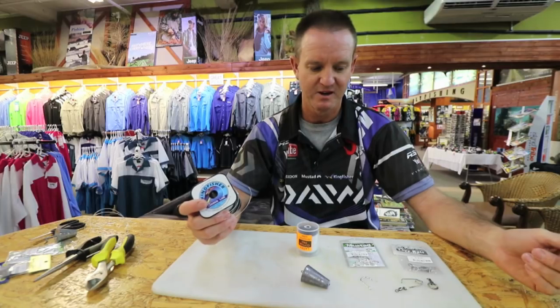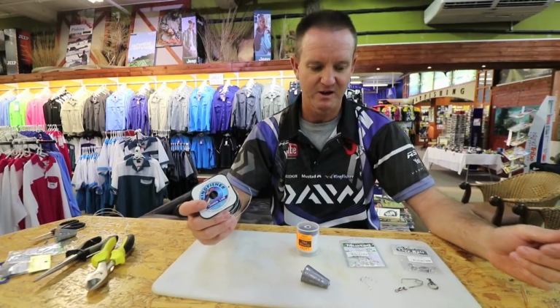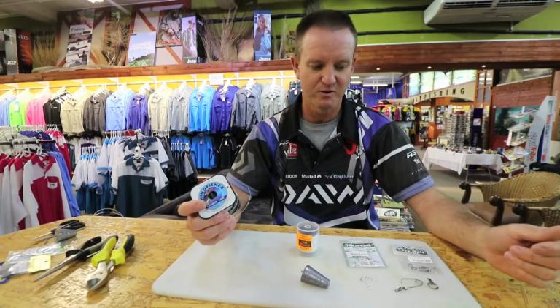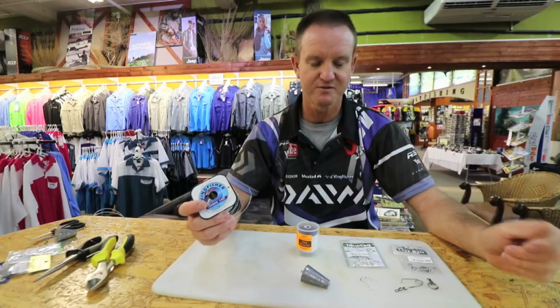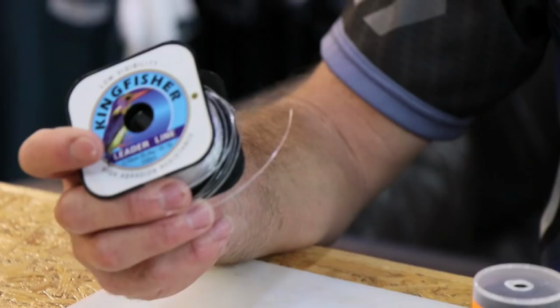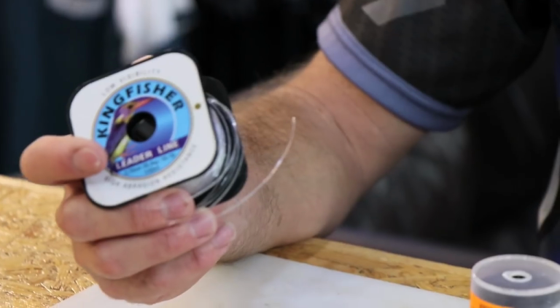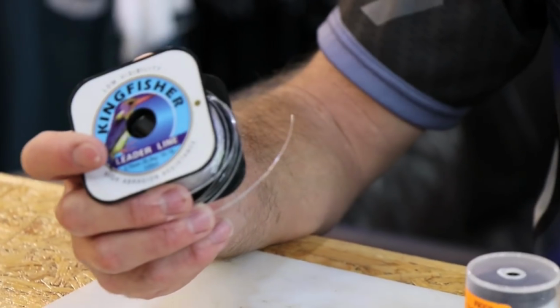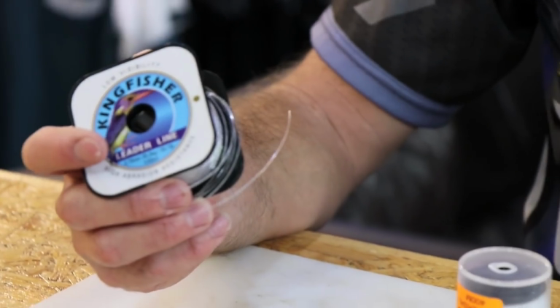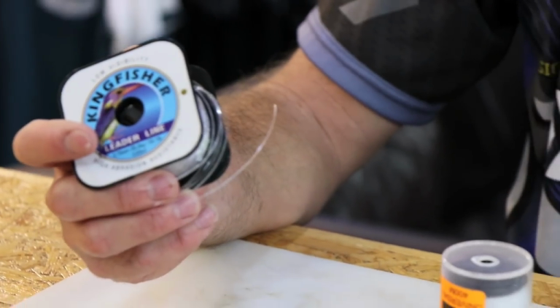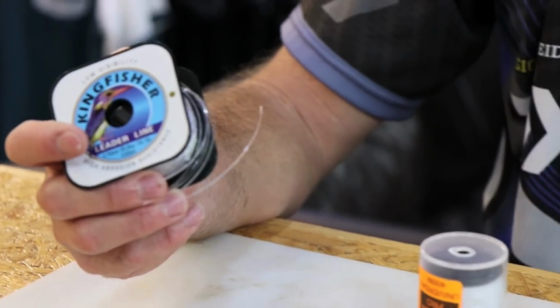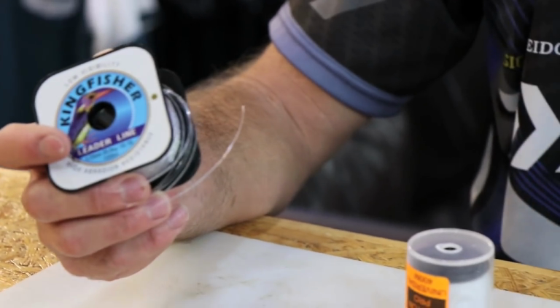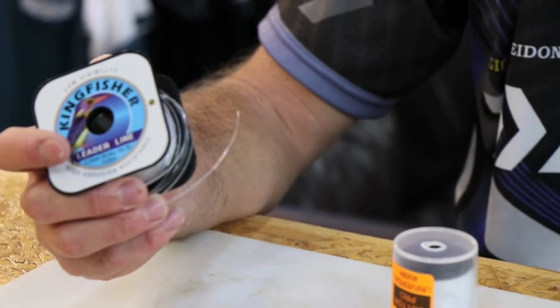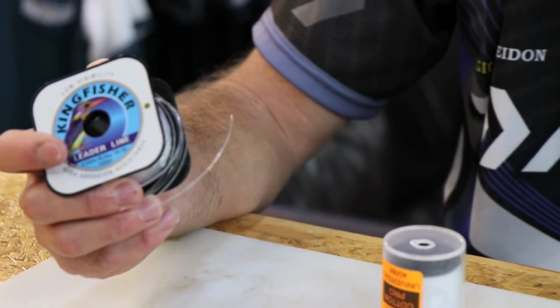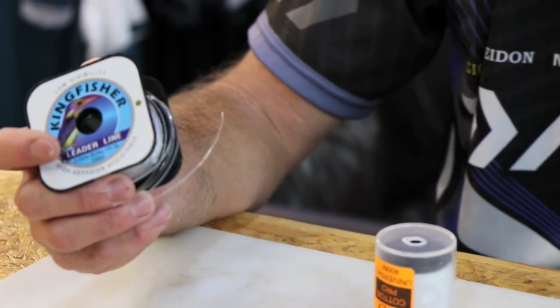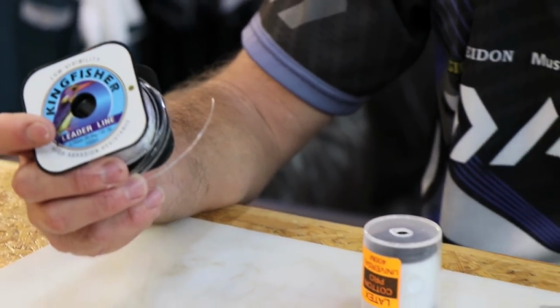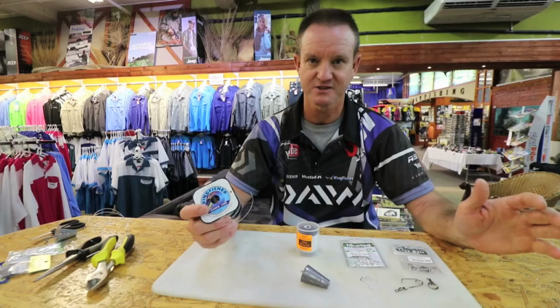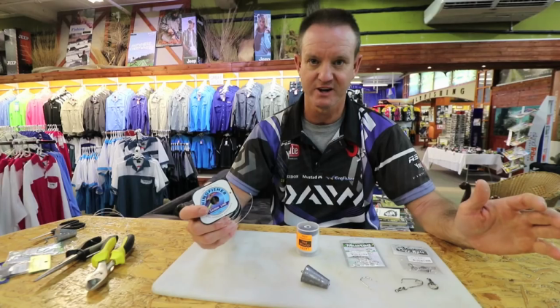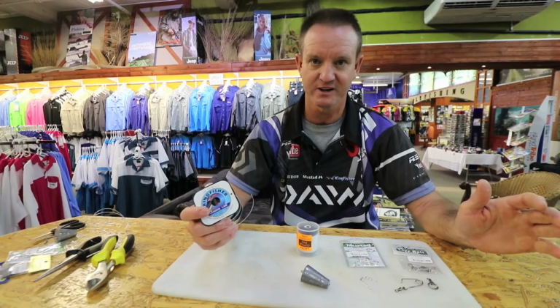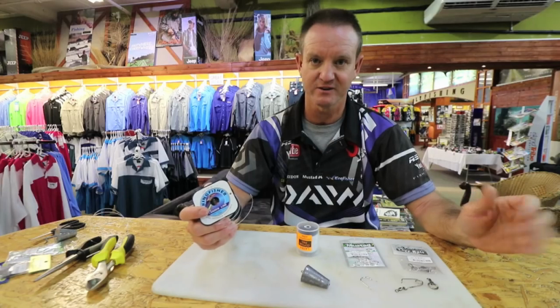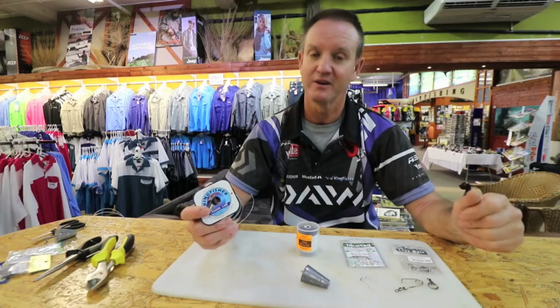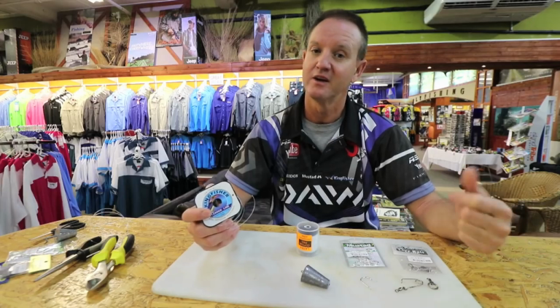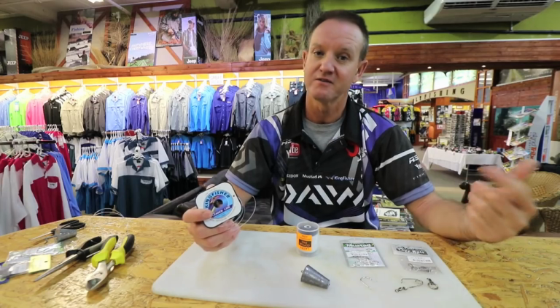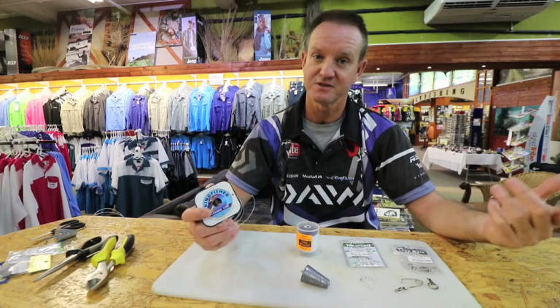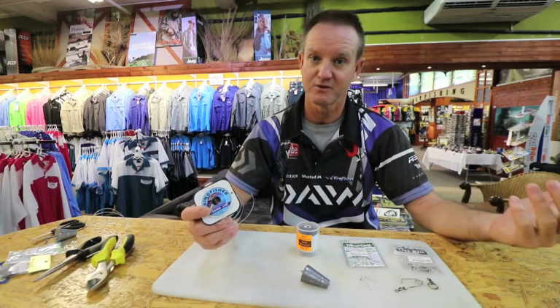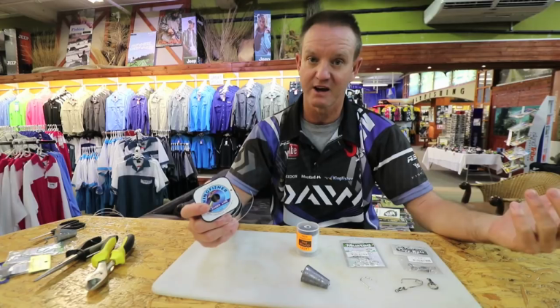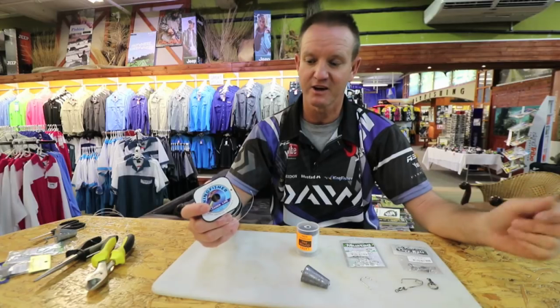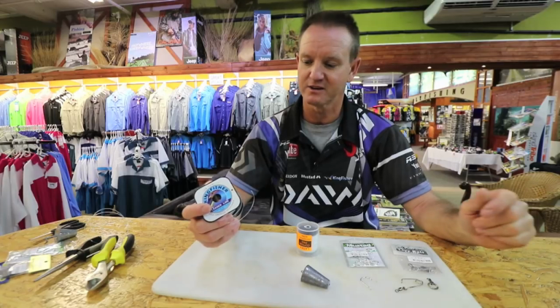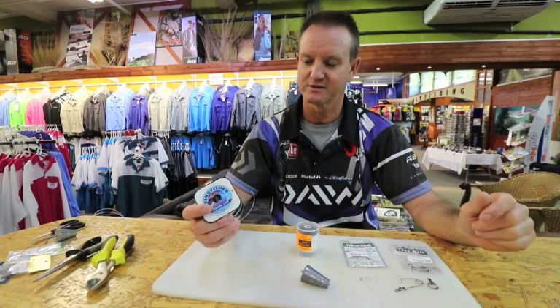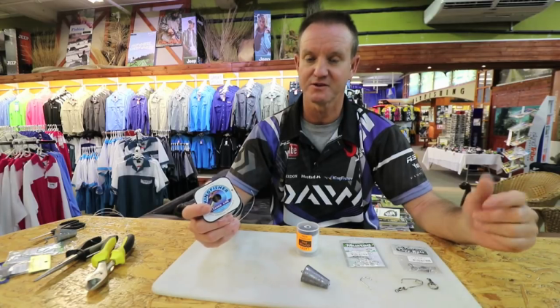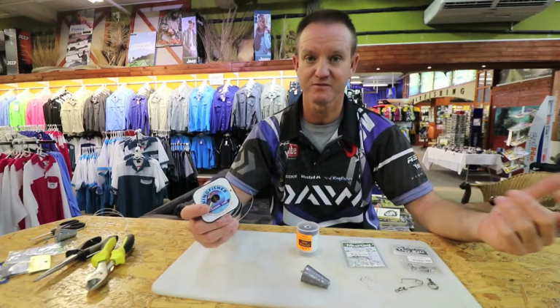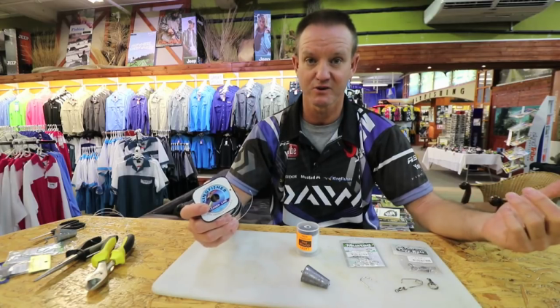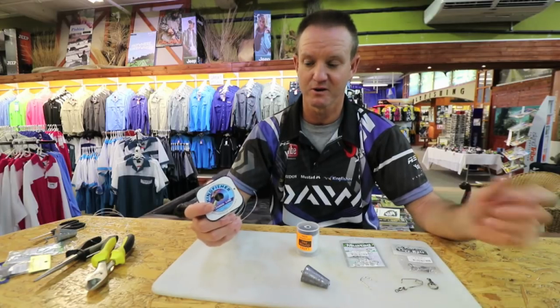It works very well when there are sardines around, fishing for garrick, fishing for cob.